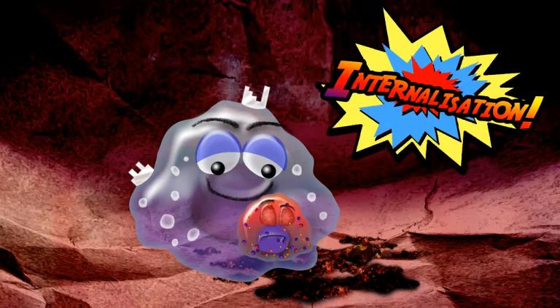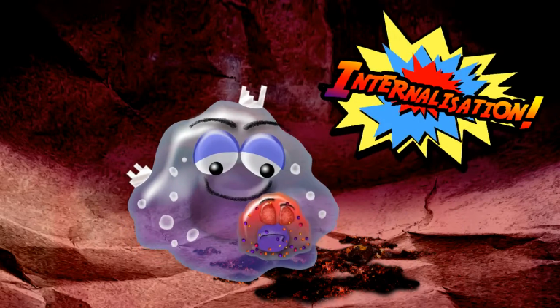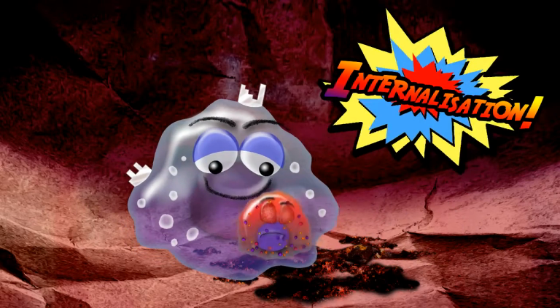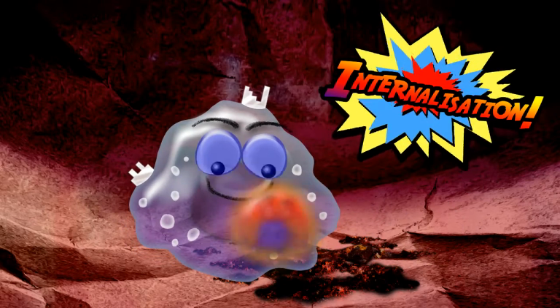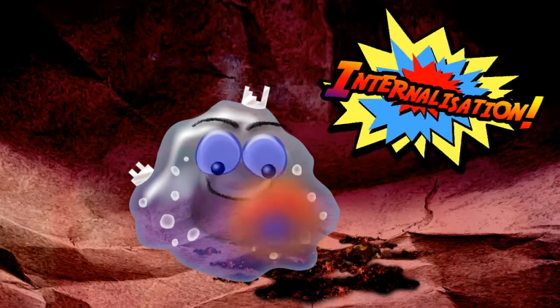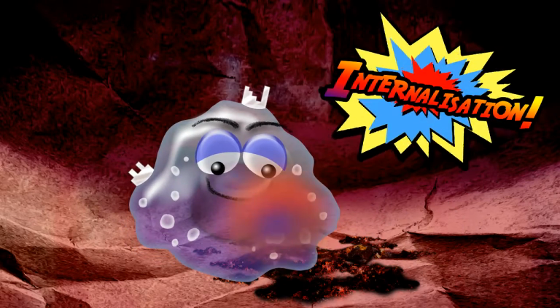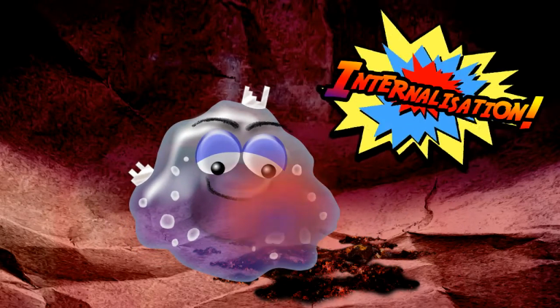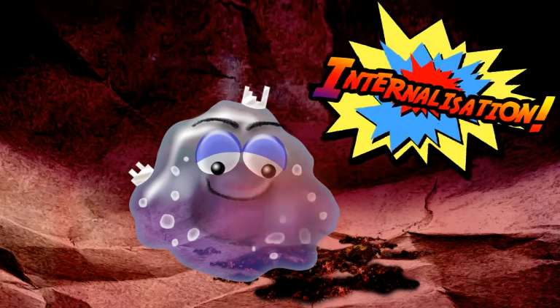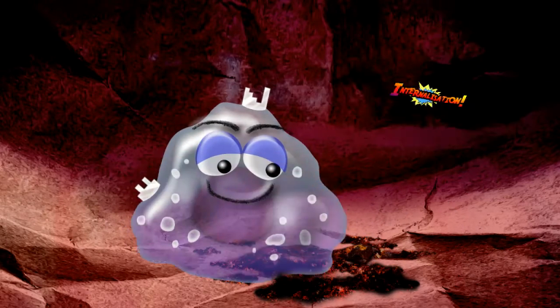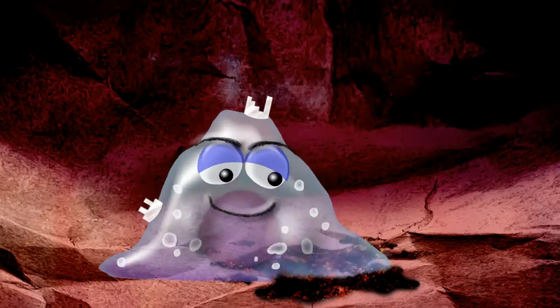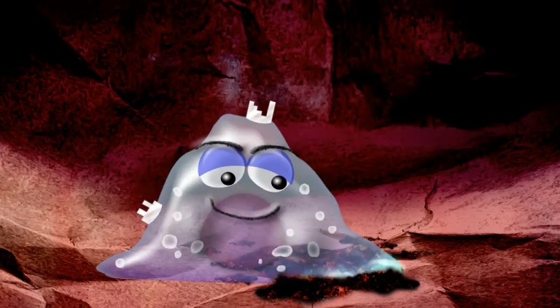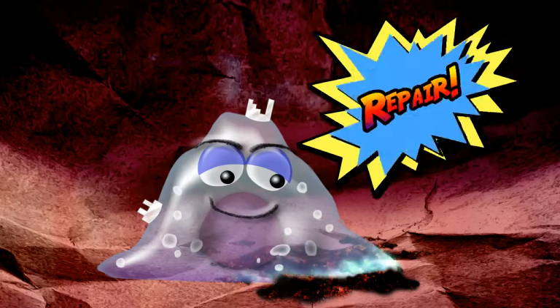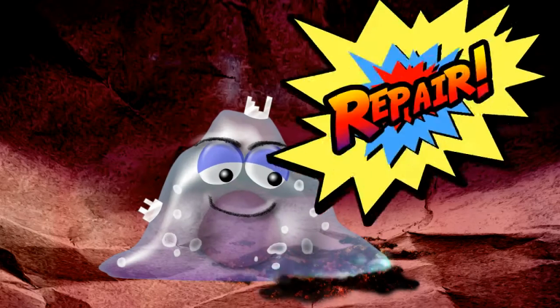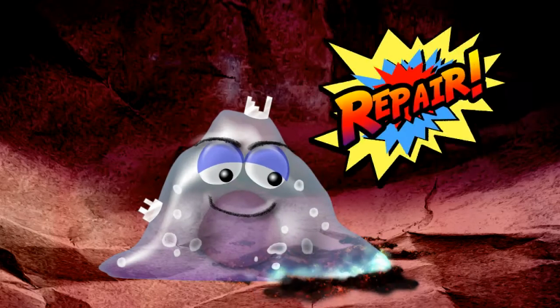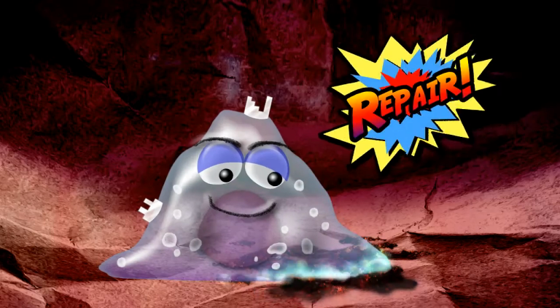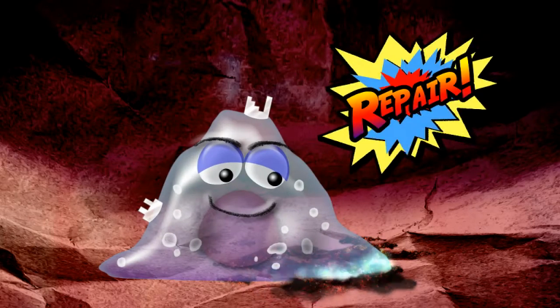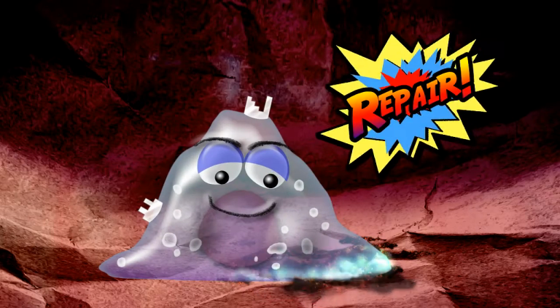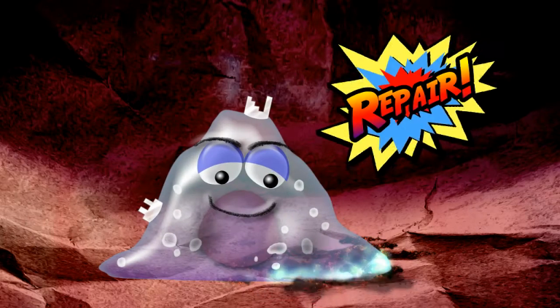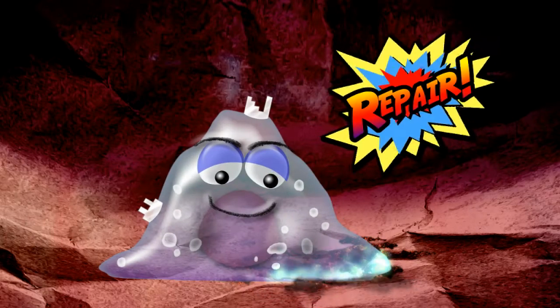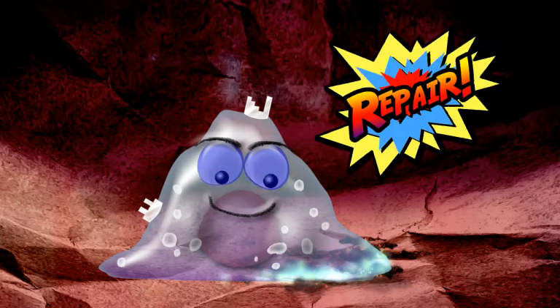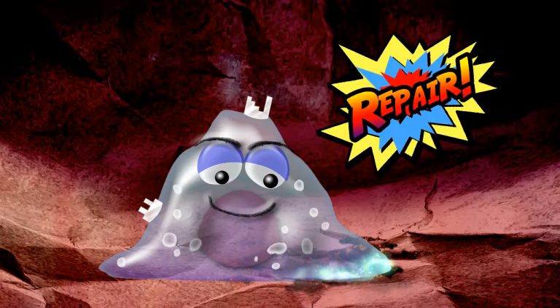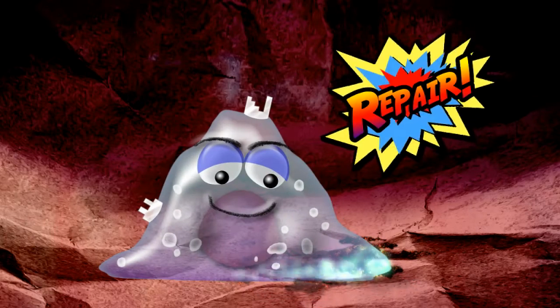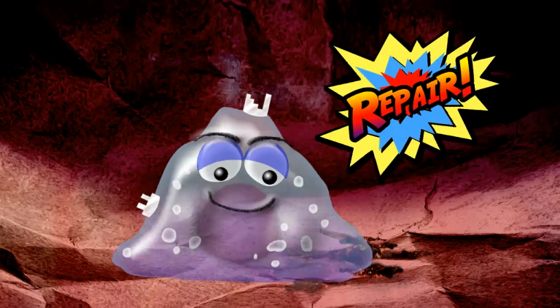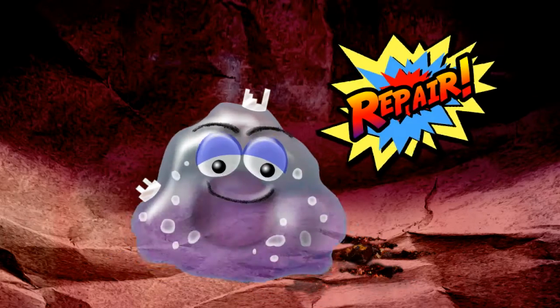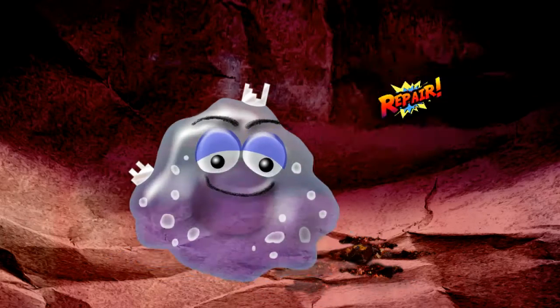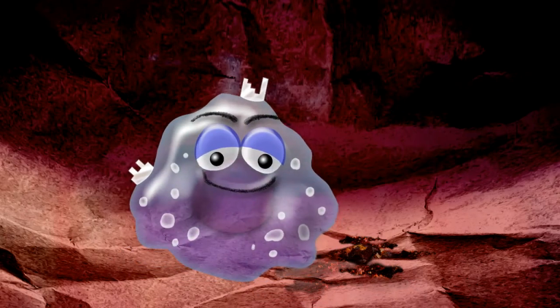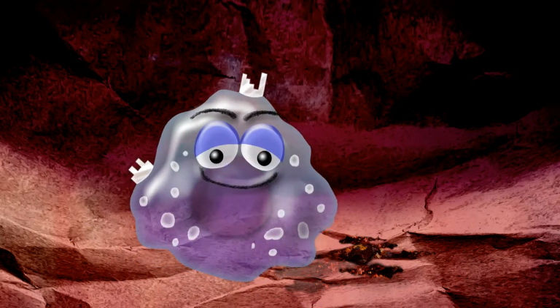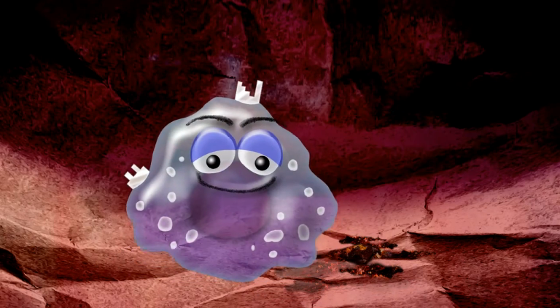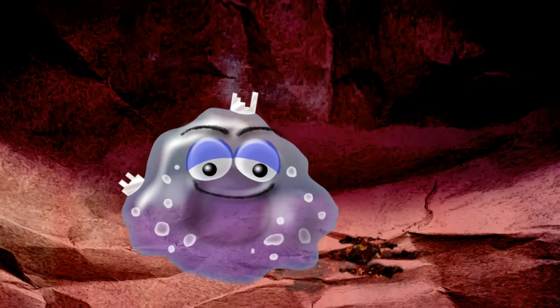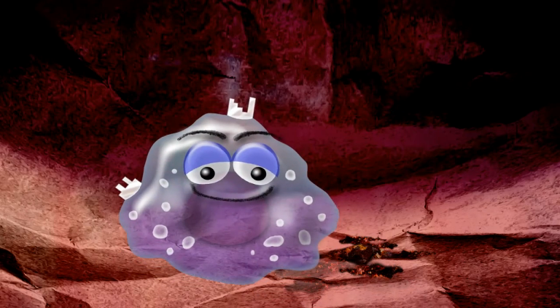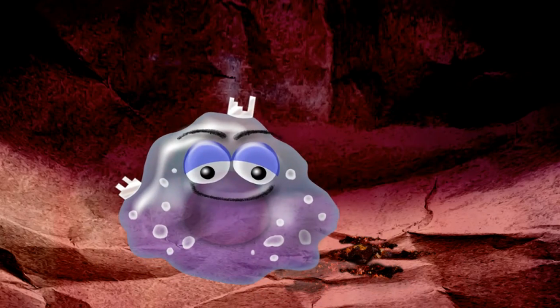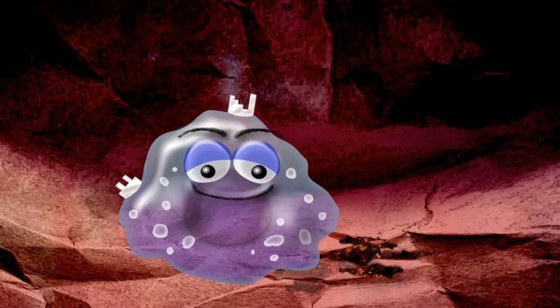Macrophages also eat and remove dead cells, and are important in repairing damaged tissues.